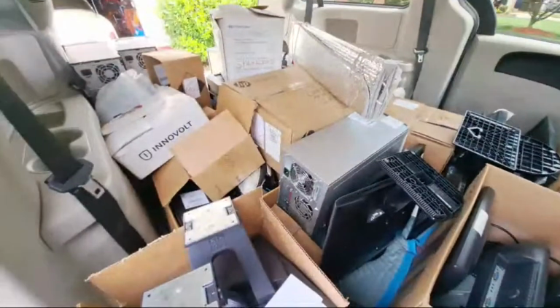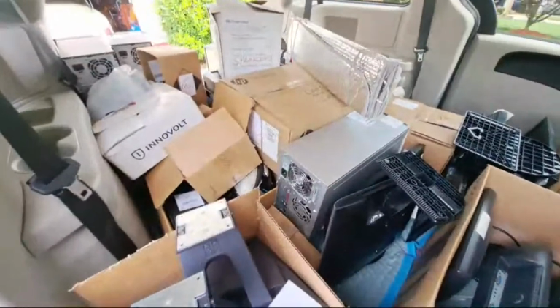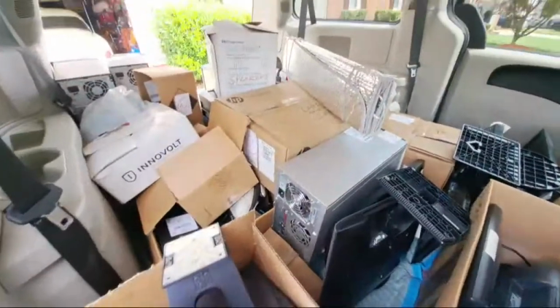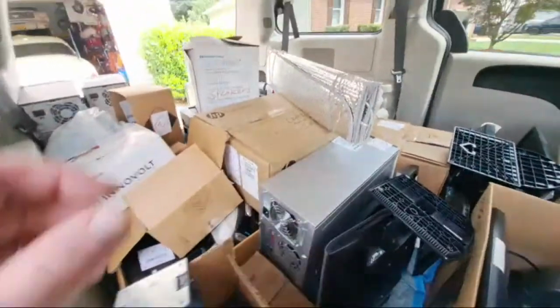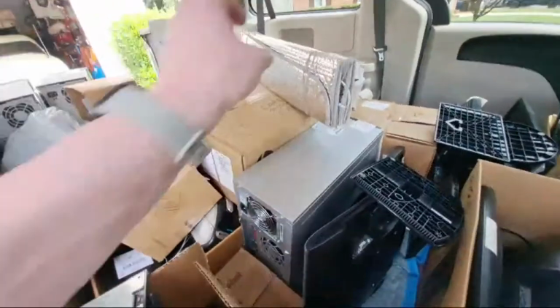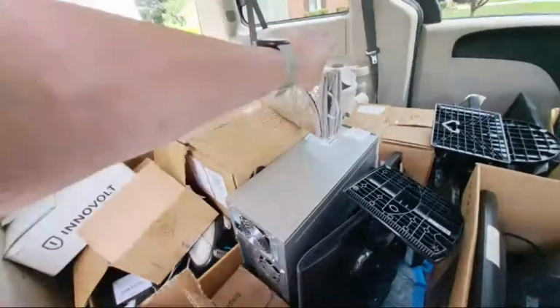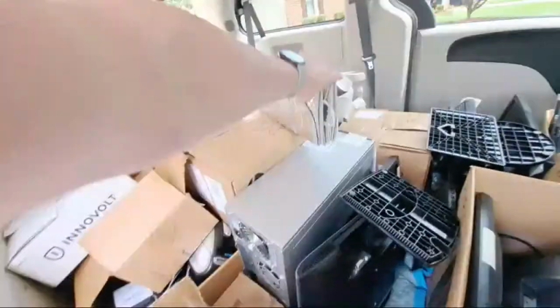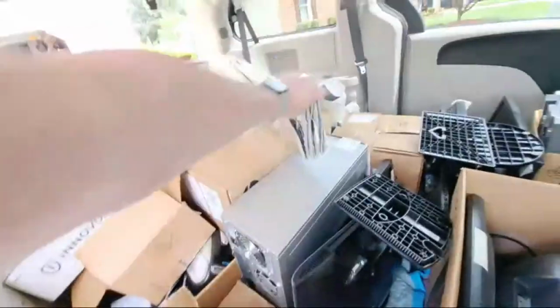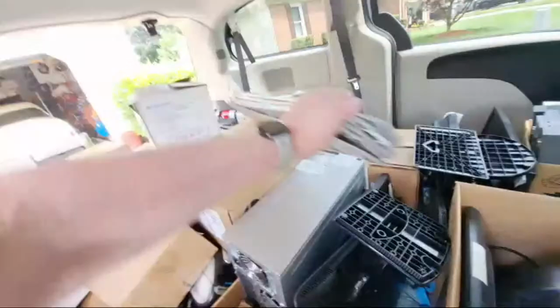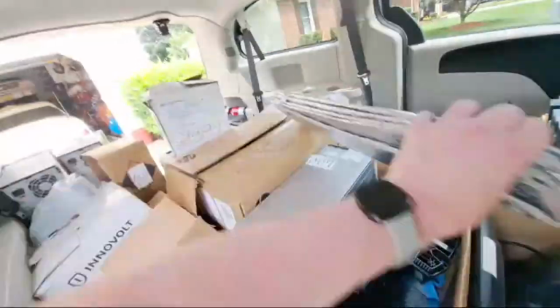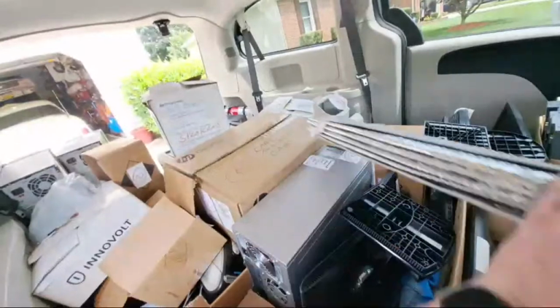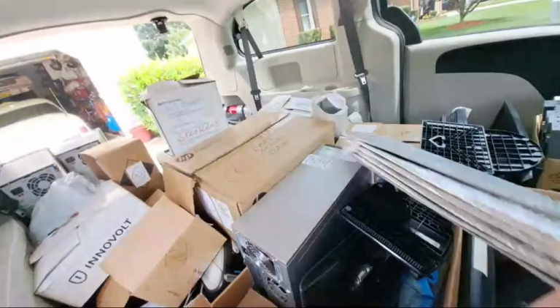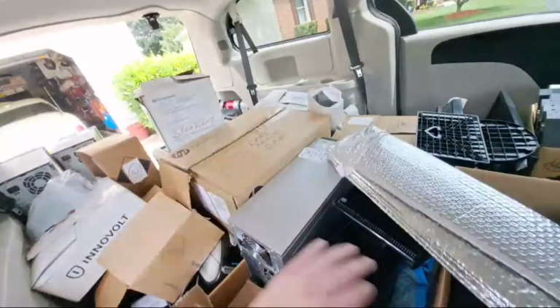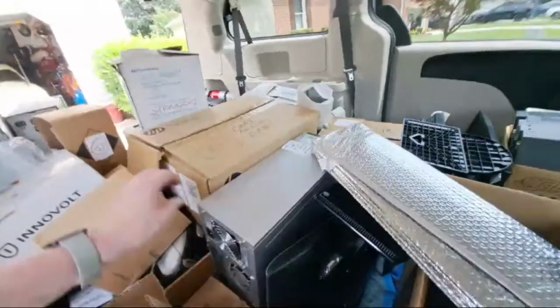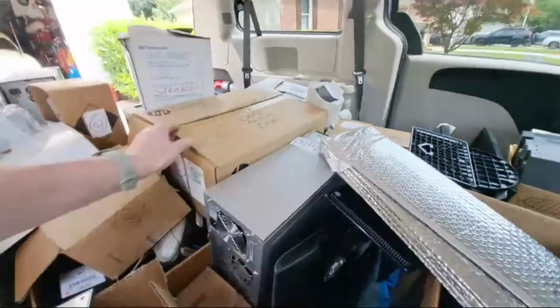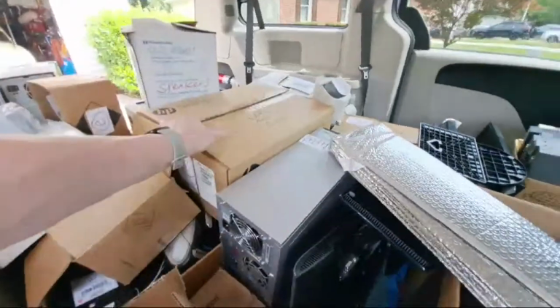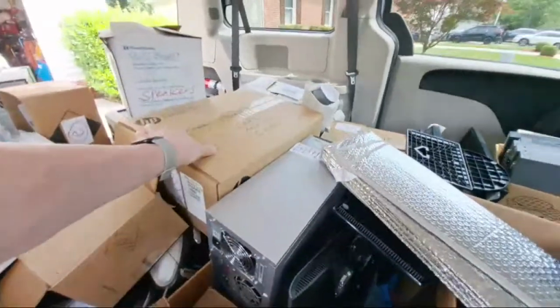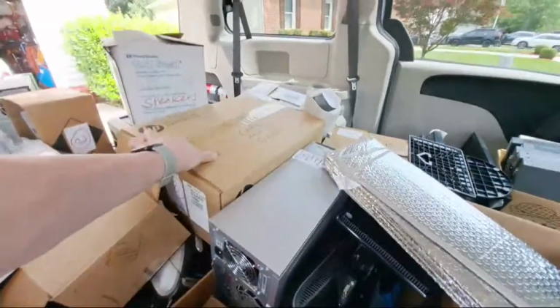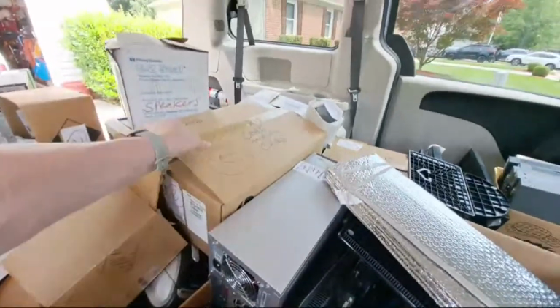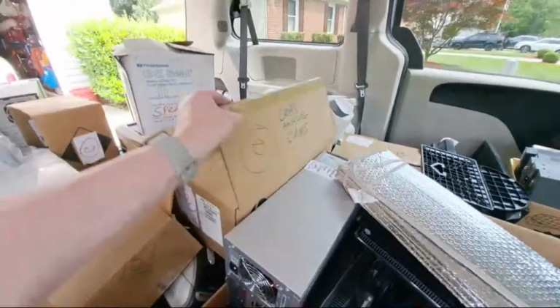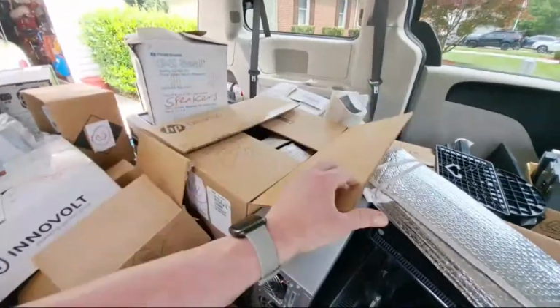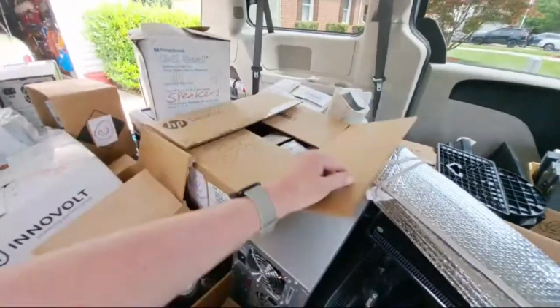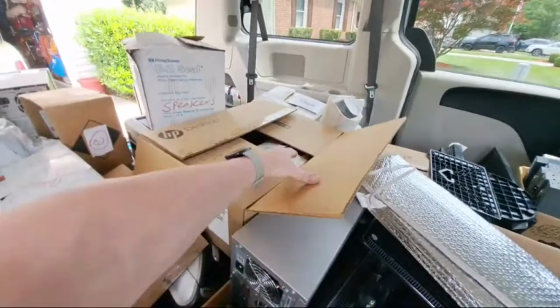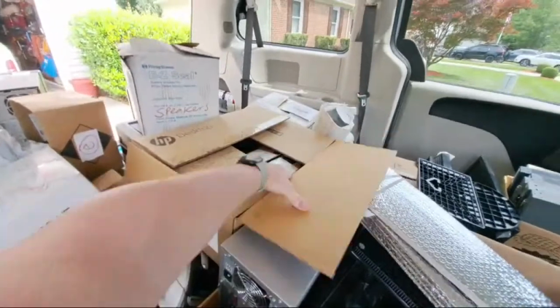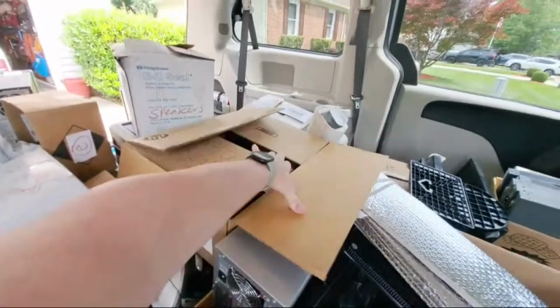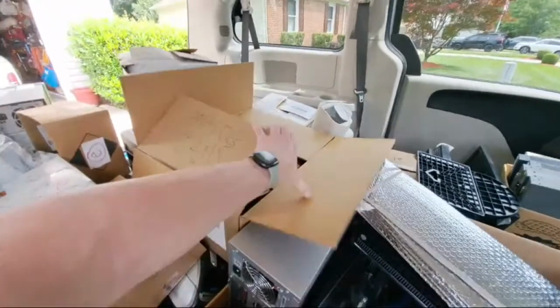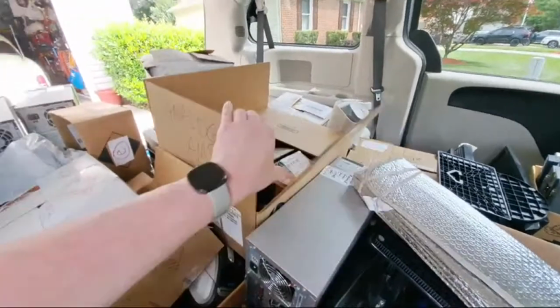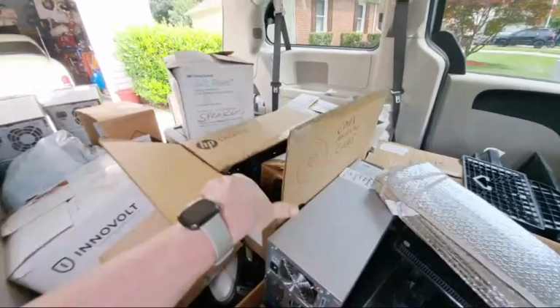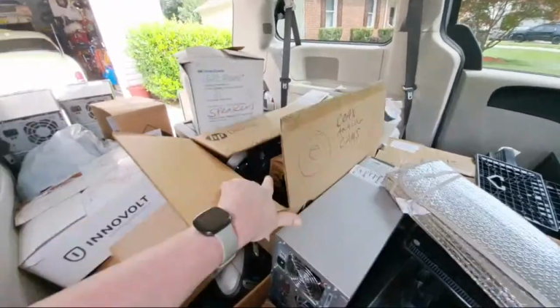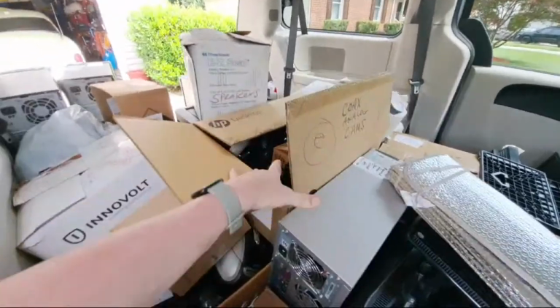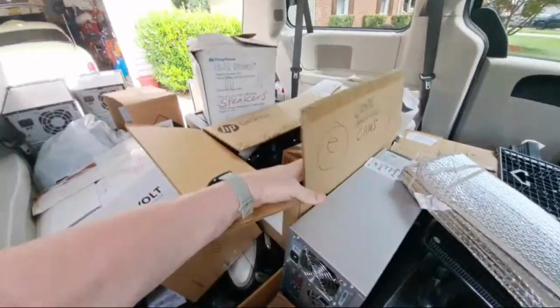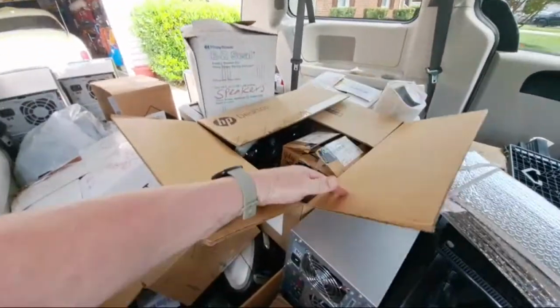Honestly, it wasn't as big of a haul as I would have liked, but there was enough stuff to make it worthwhile.